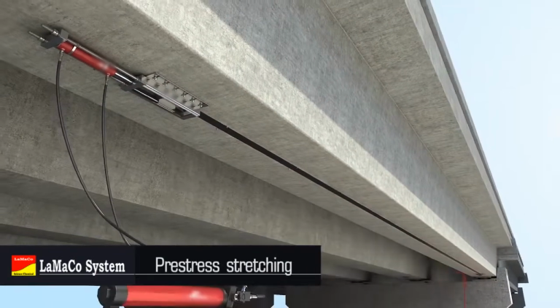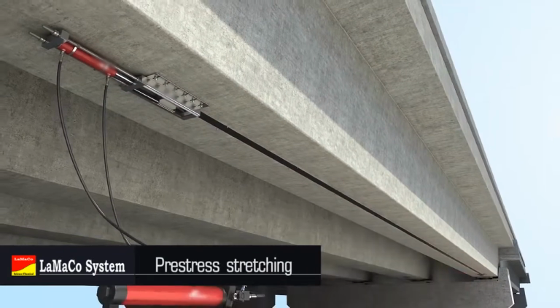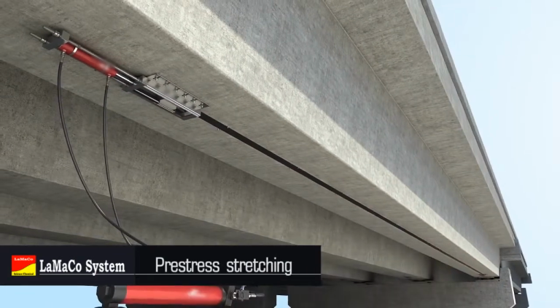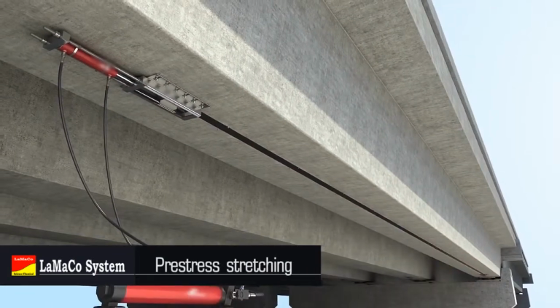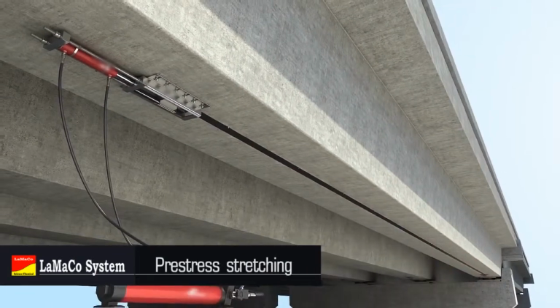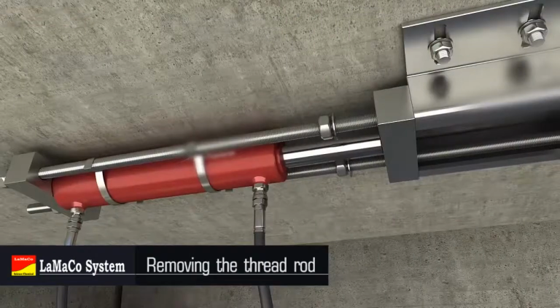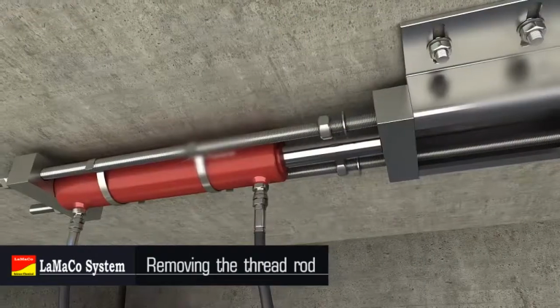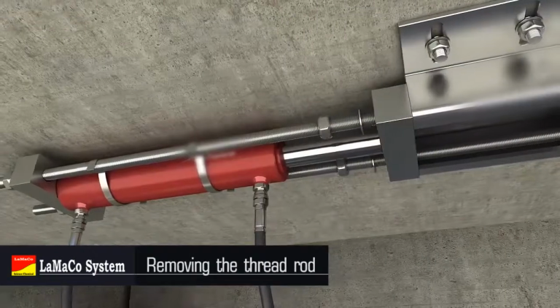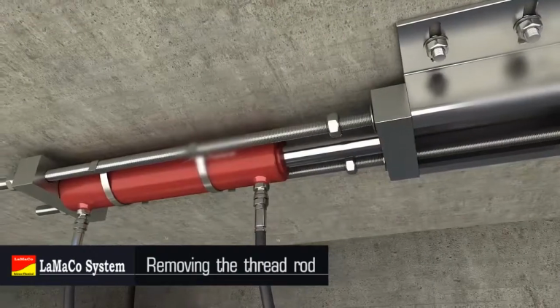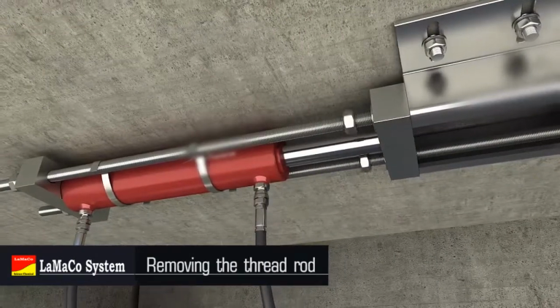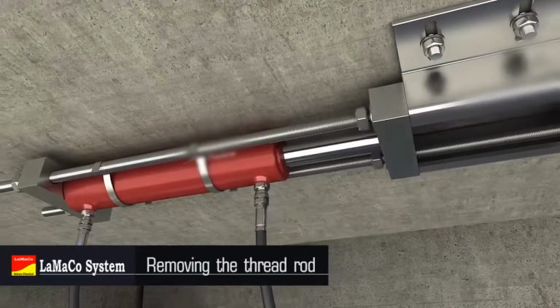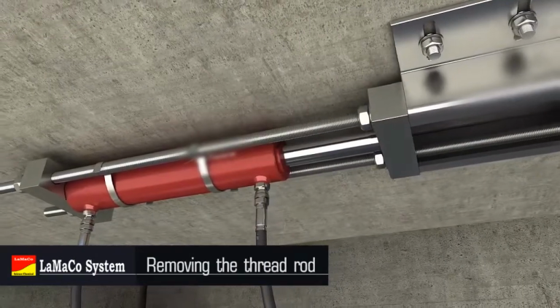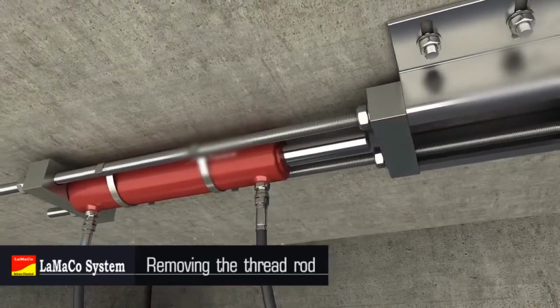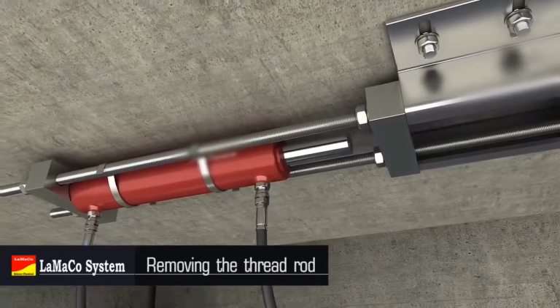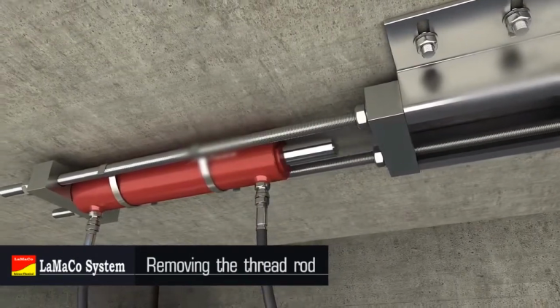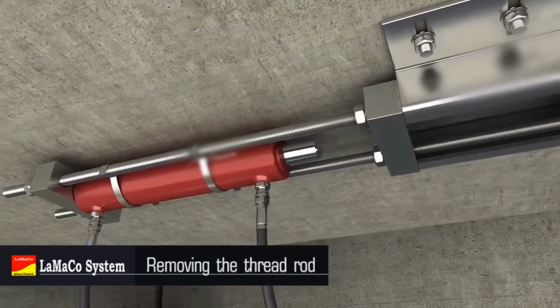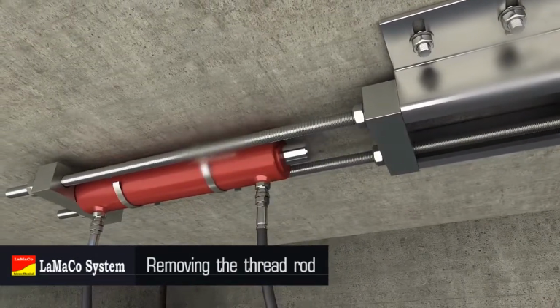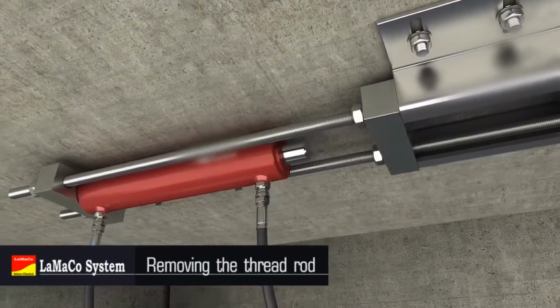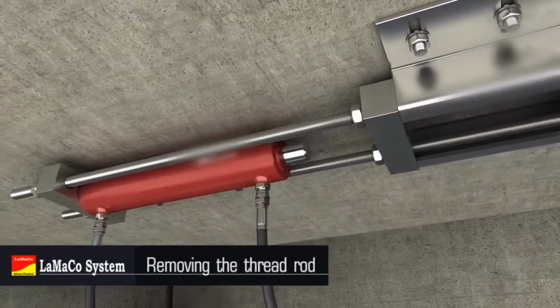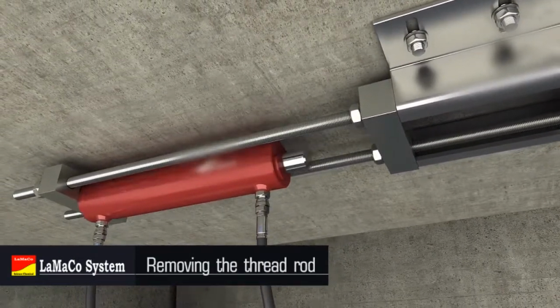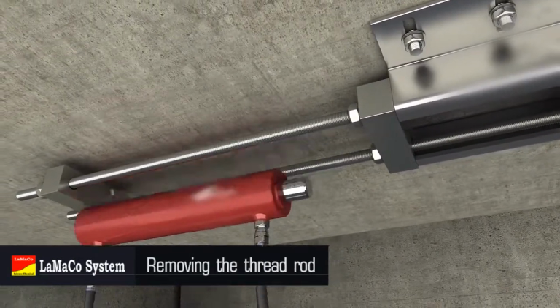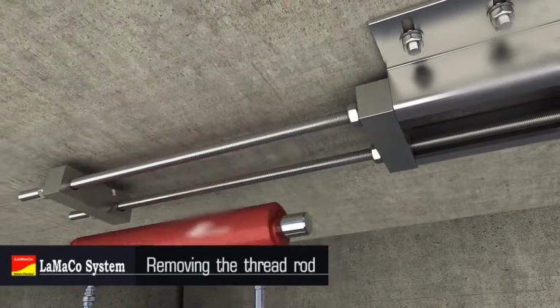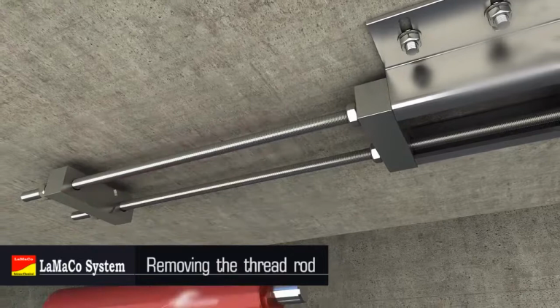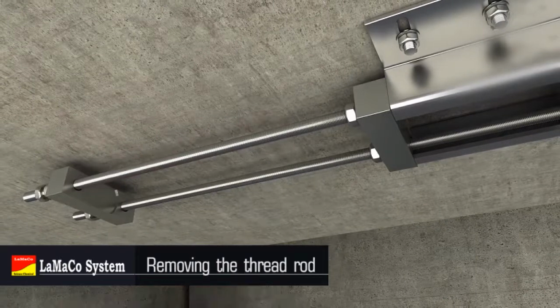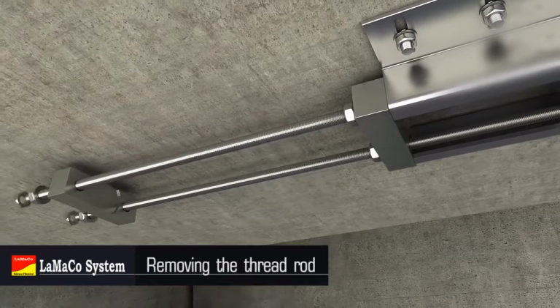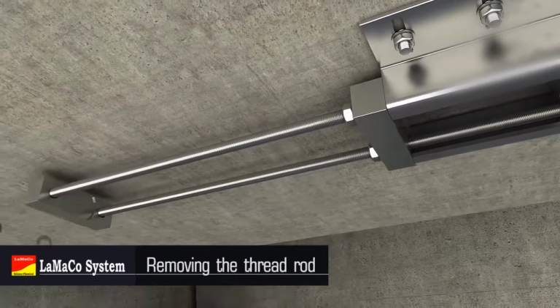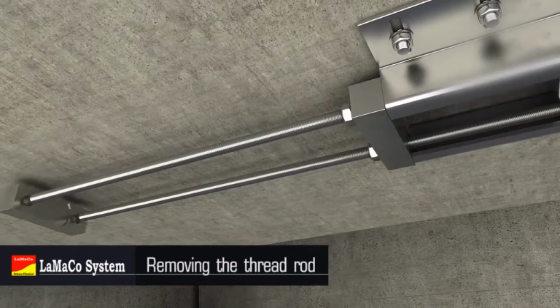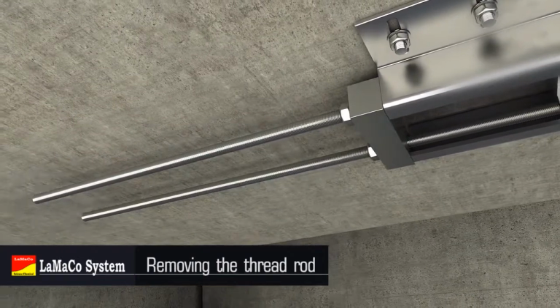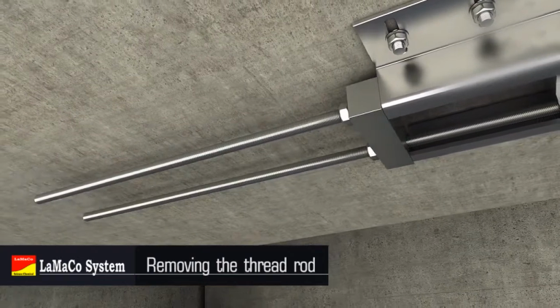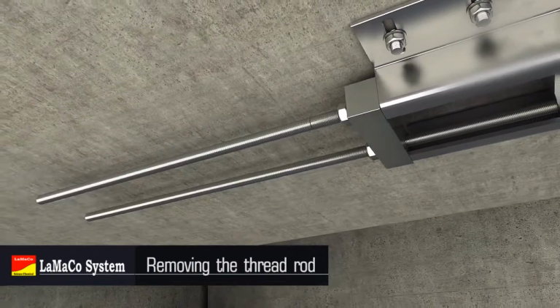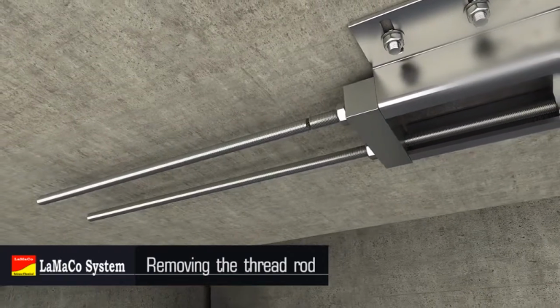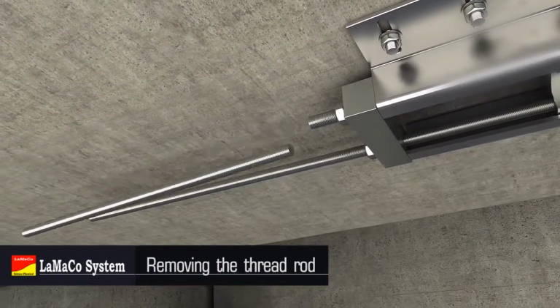Tighten nuts after finished tensioning. Unload the jack. Remove extra screw bolts.